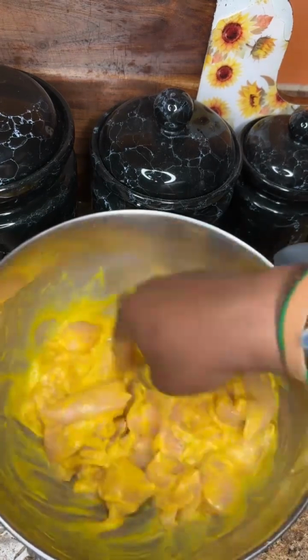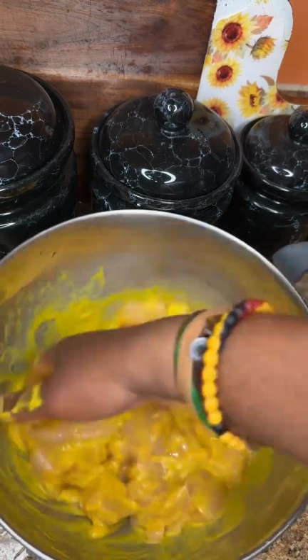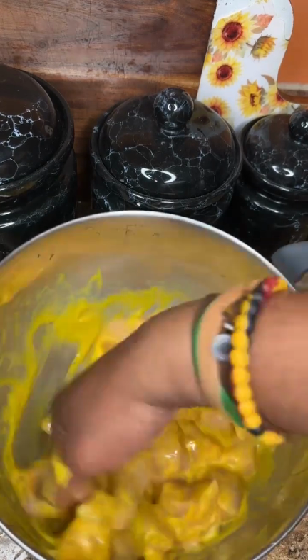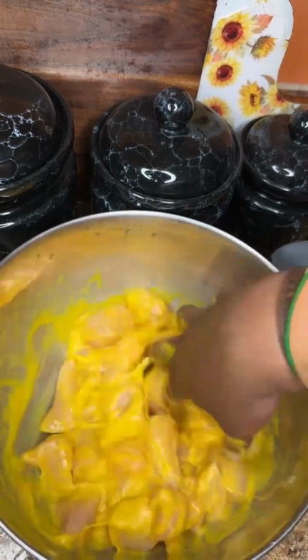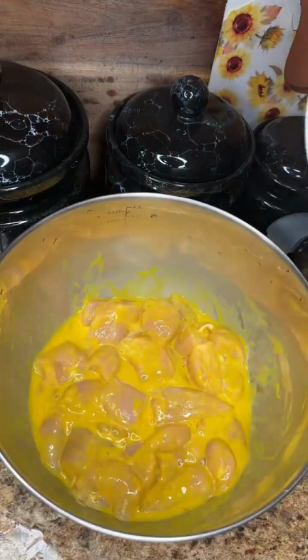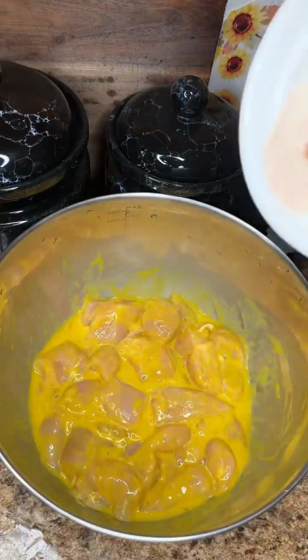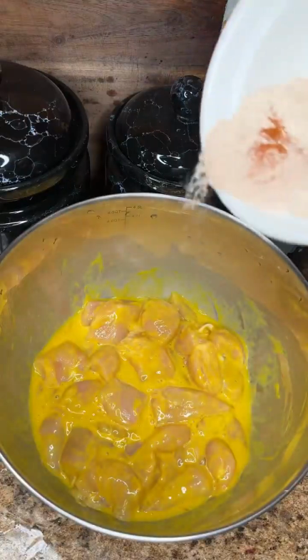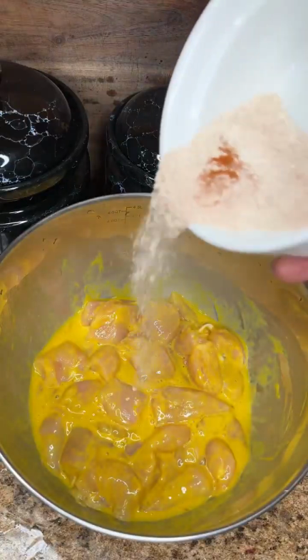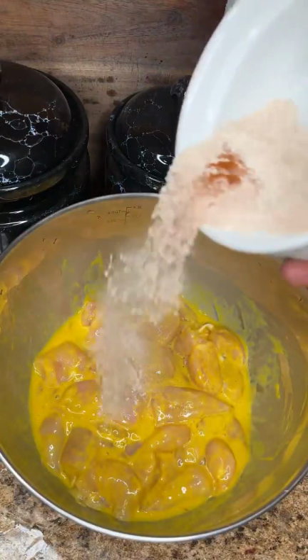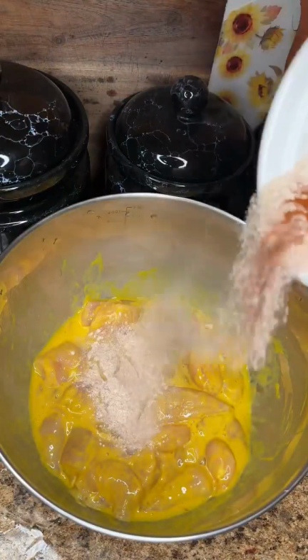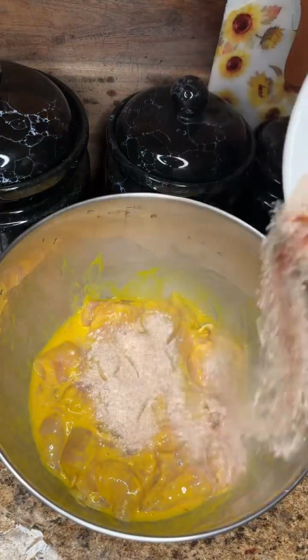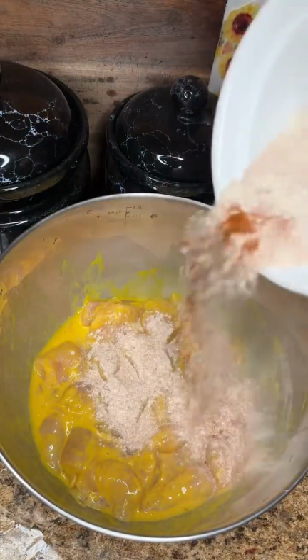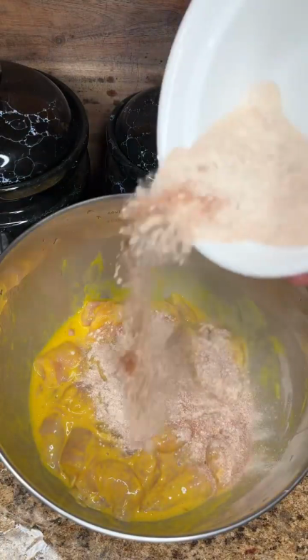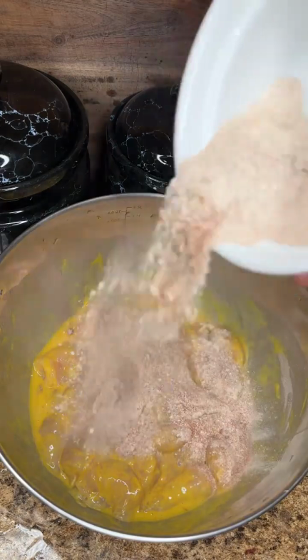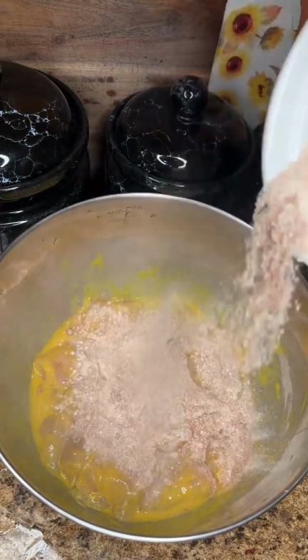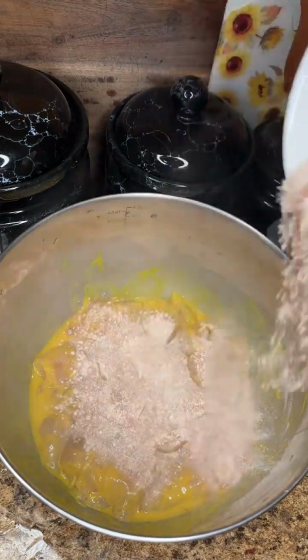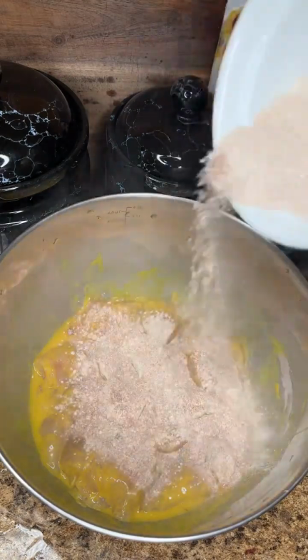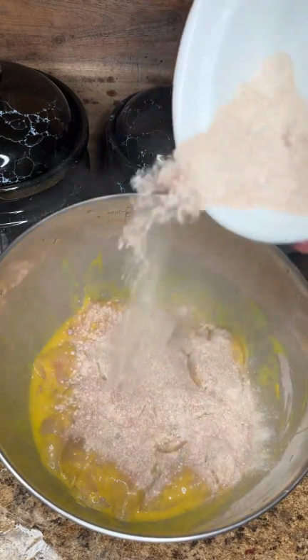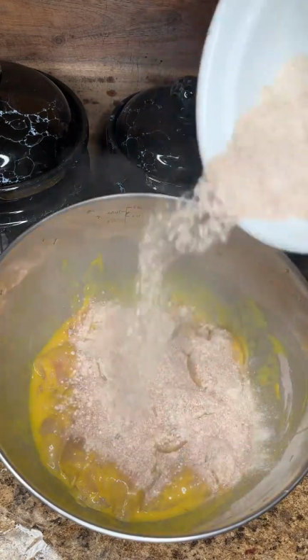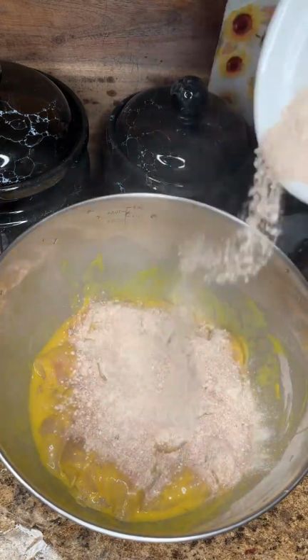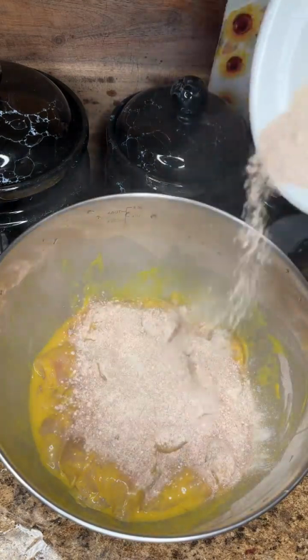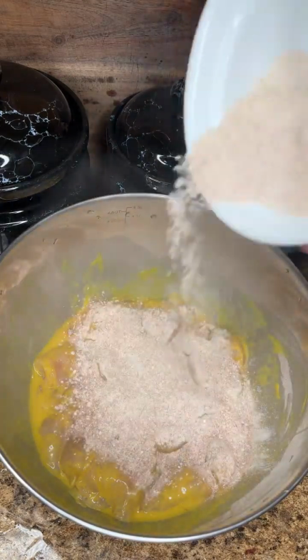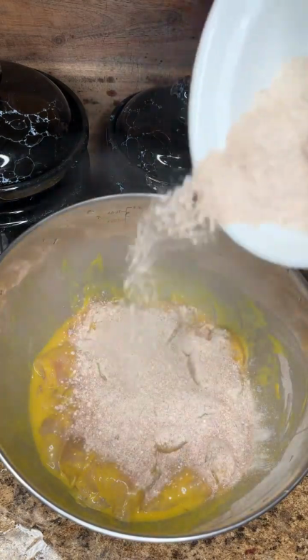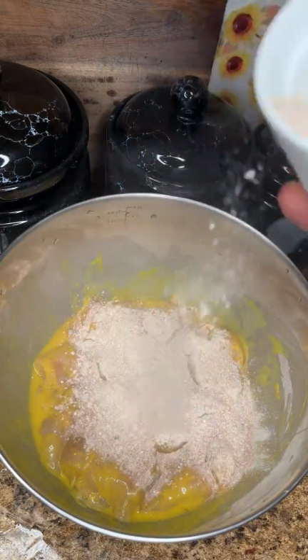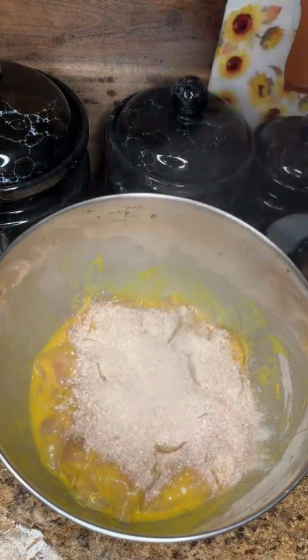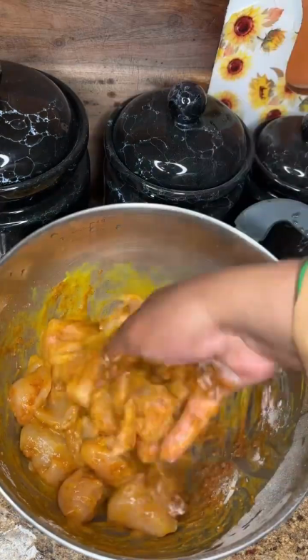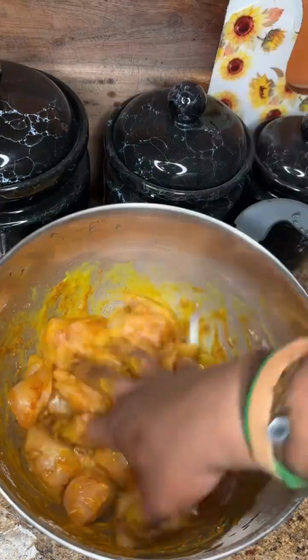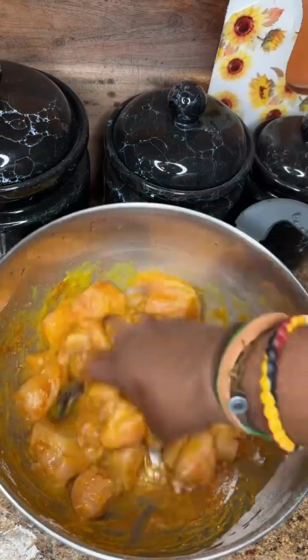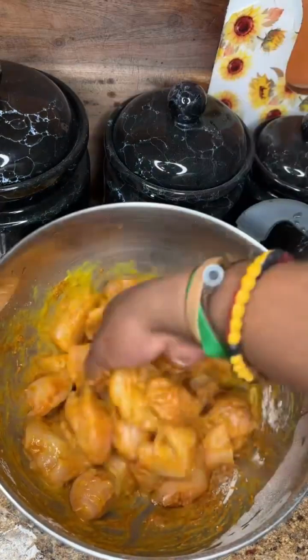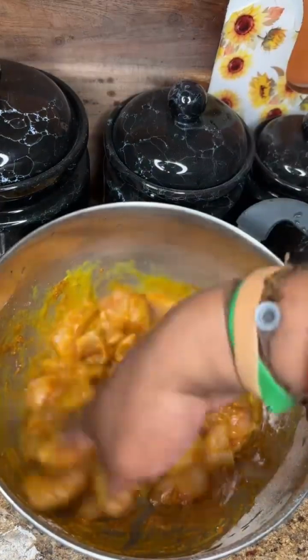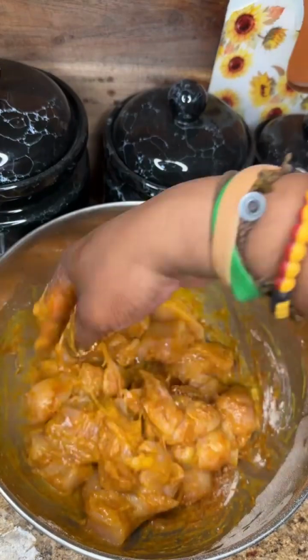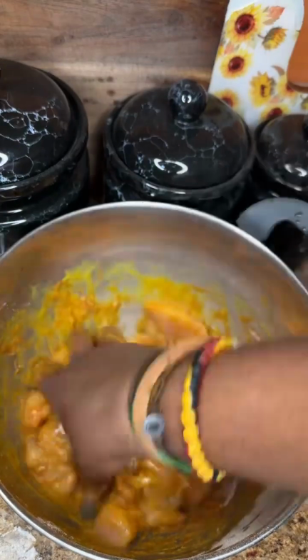Boom, hit it with that, and I hit it with the seasoning blend — just got that all in there. Well seasoned. And then you look at it — it's seasoned. The food's got to be seasoned.